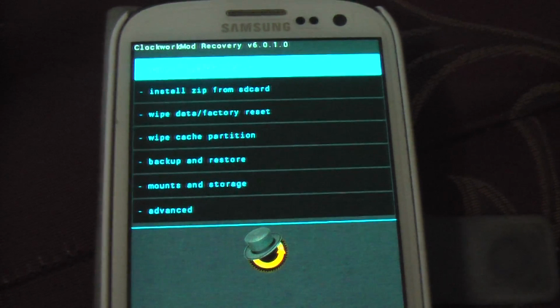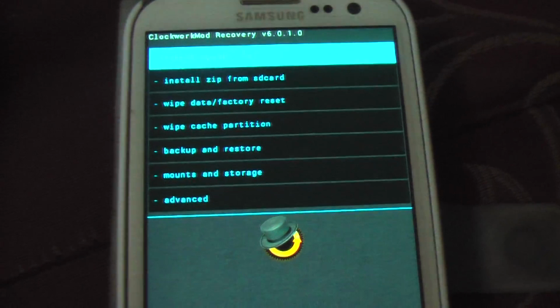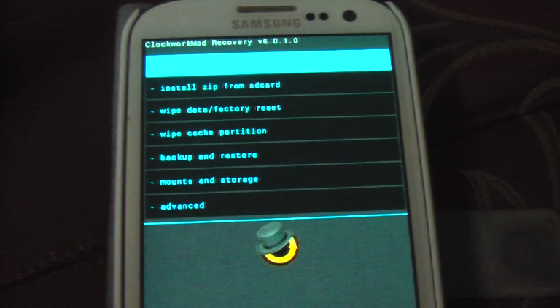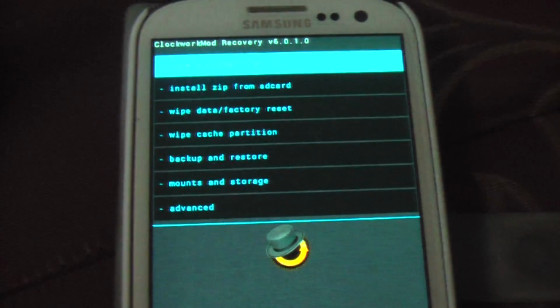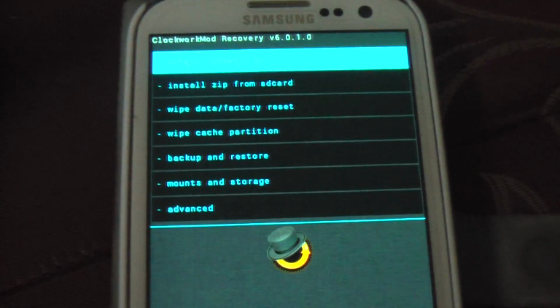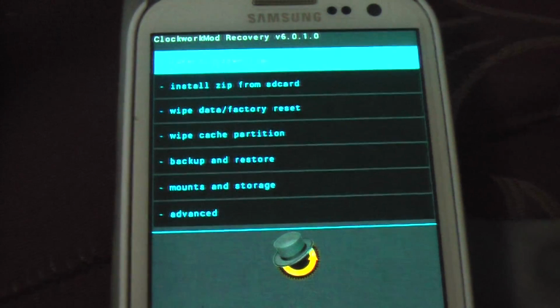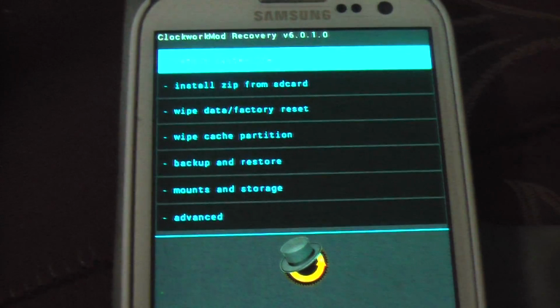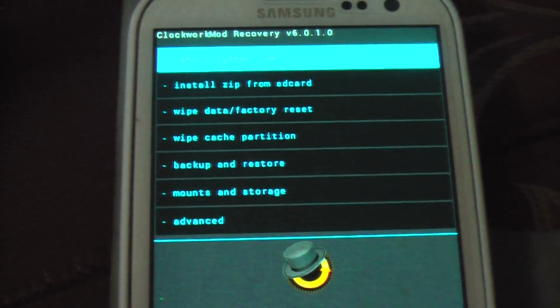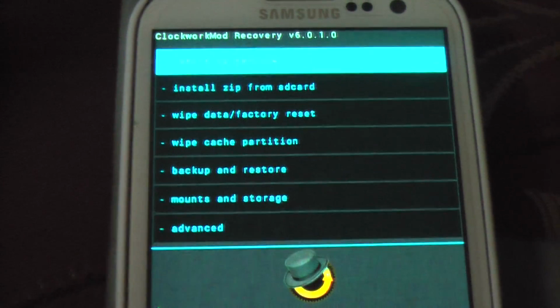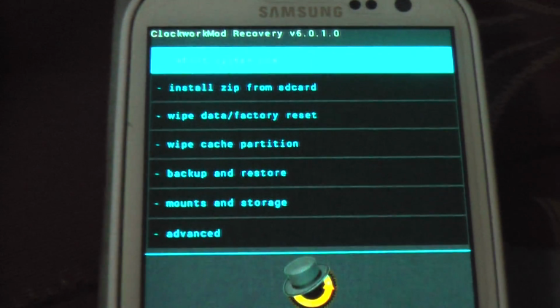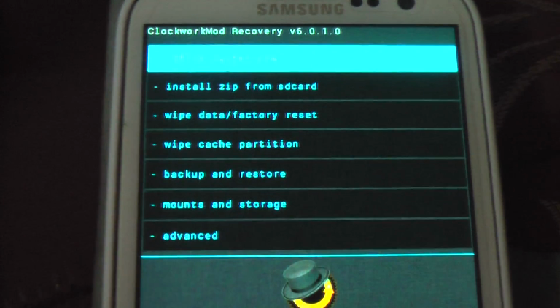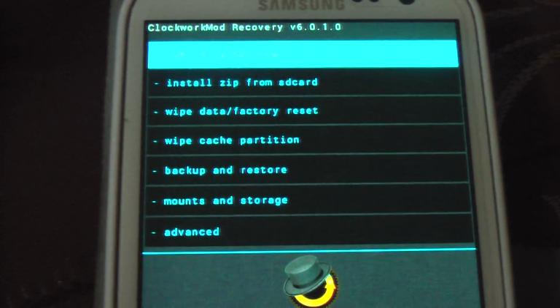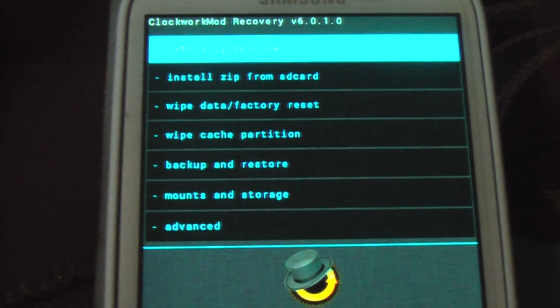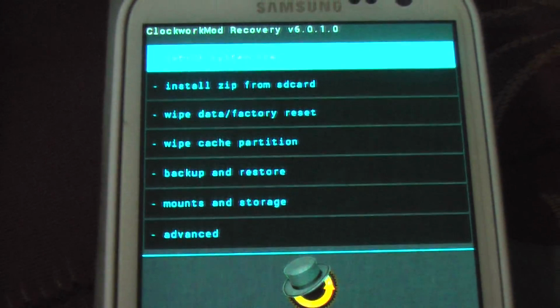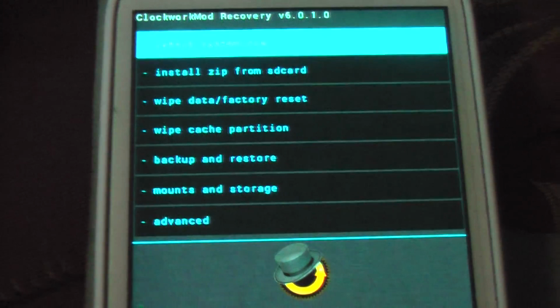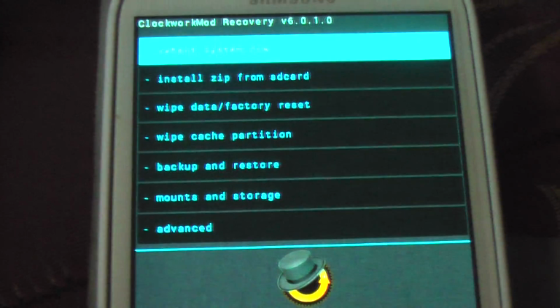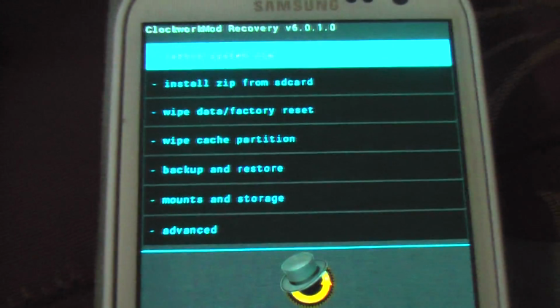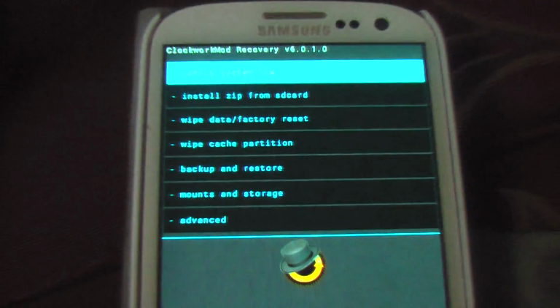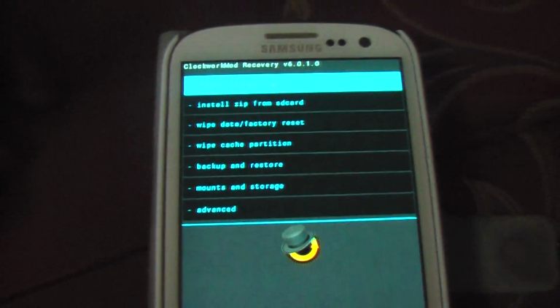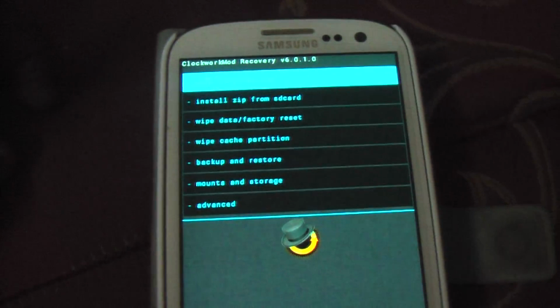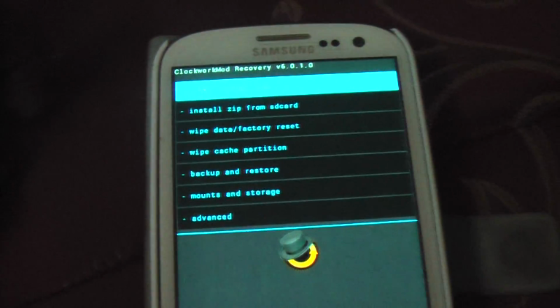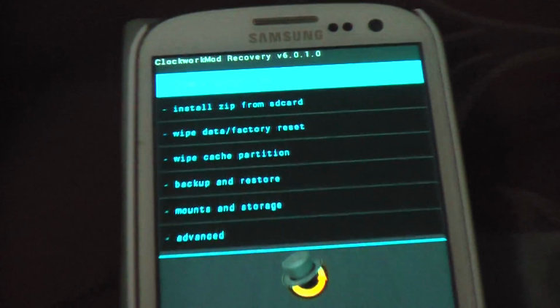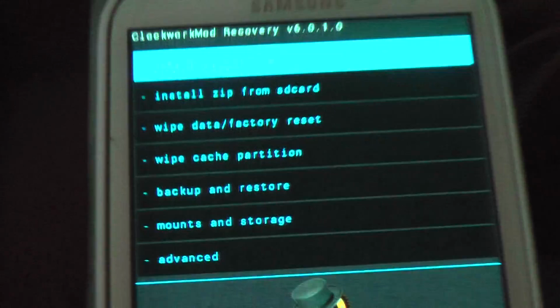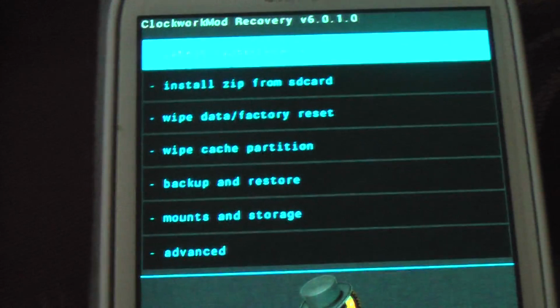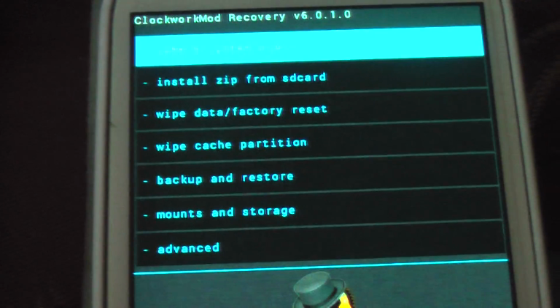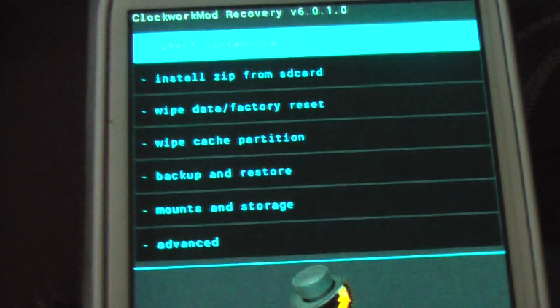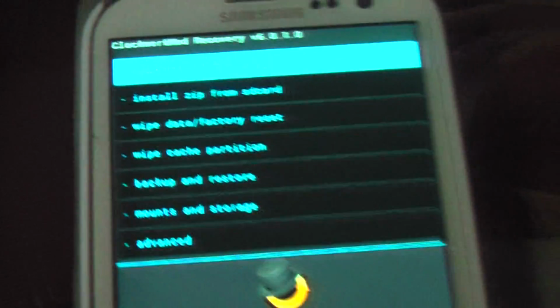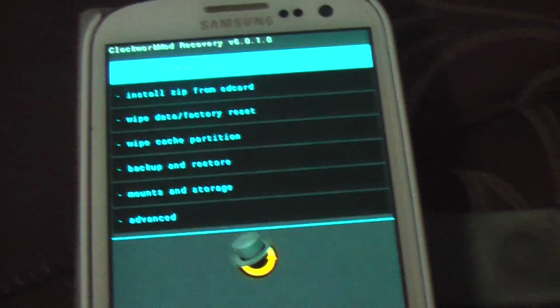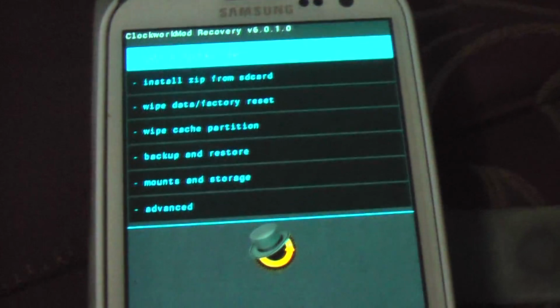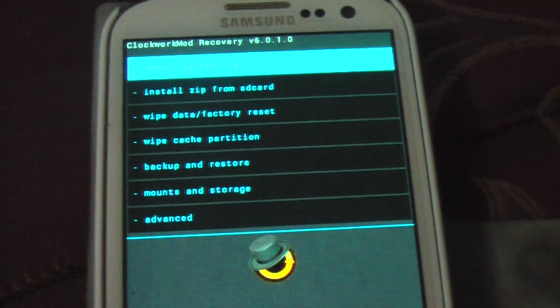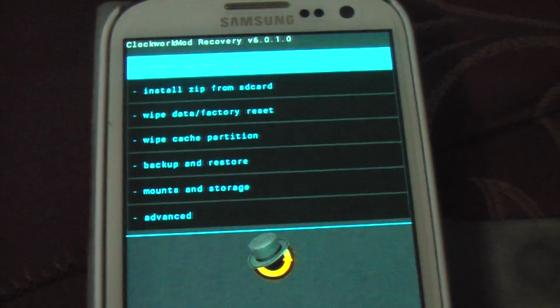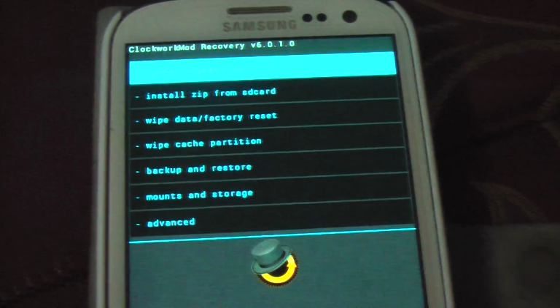Hi friends, another day, another ROM review or preview for my Samsung Galaxy S3. Today I am trying out the ROM known as the HyperGalaxy ROM.